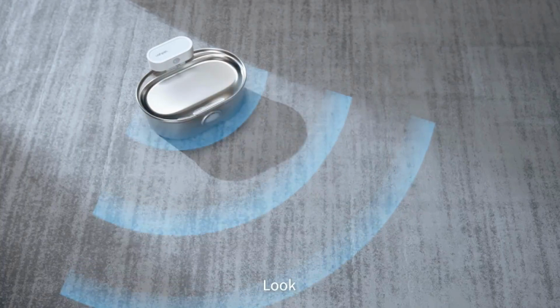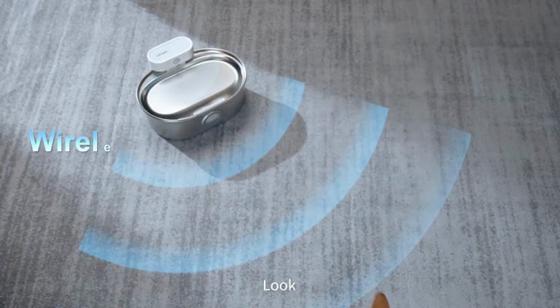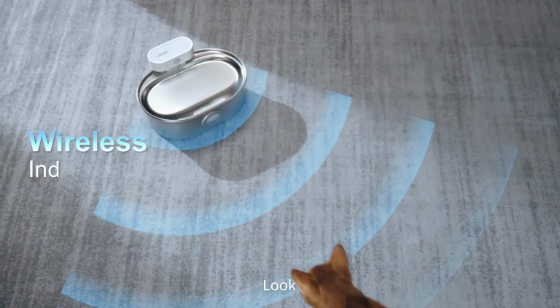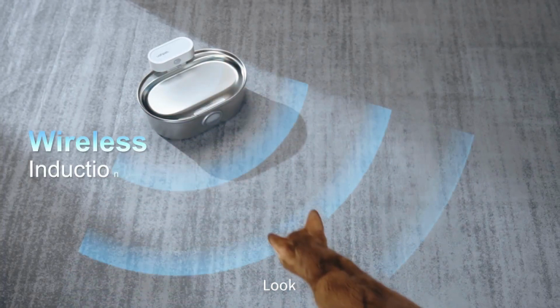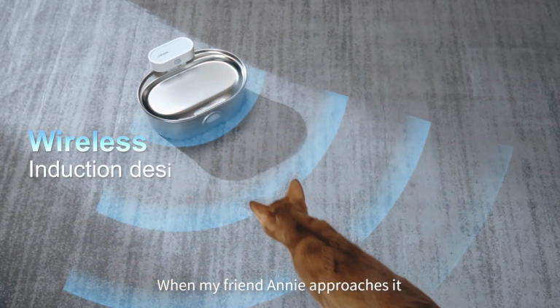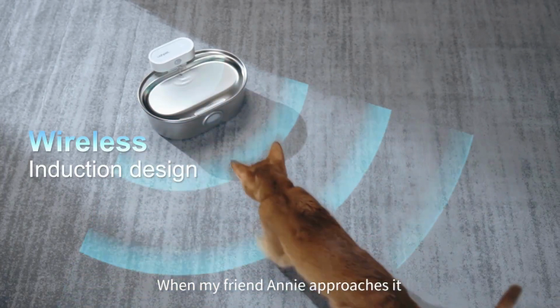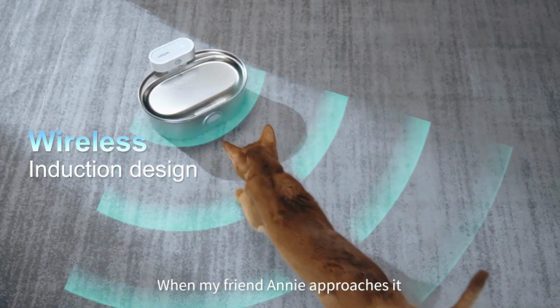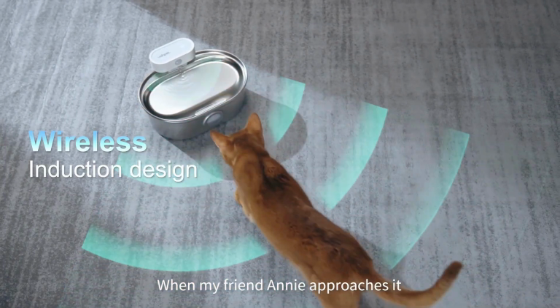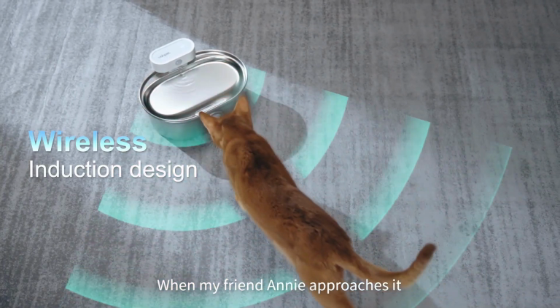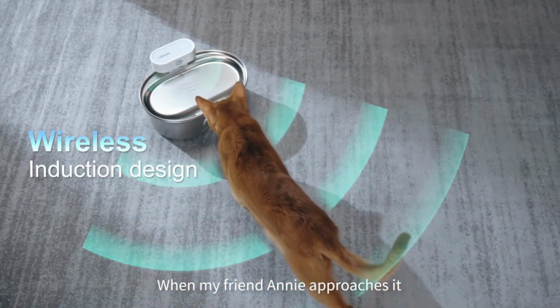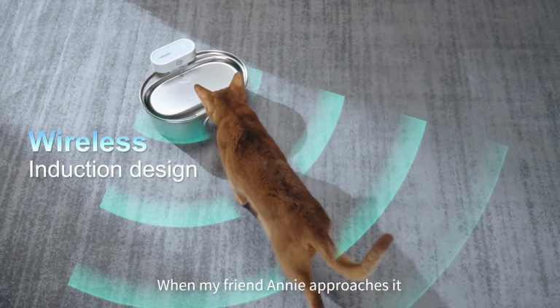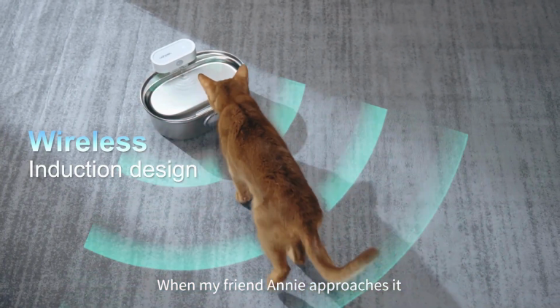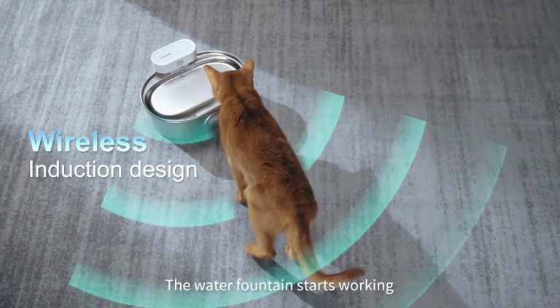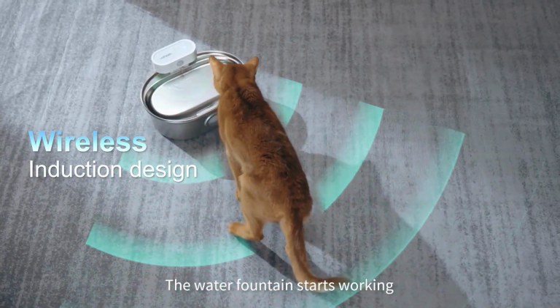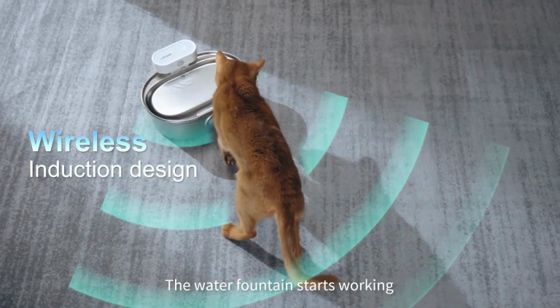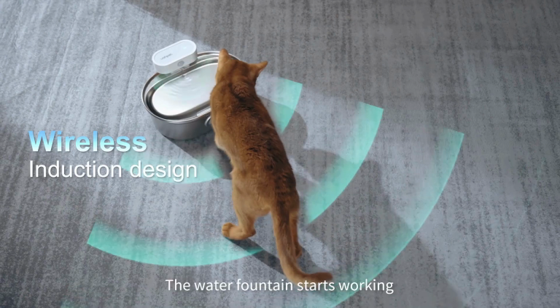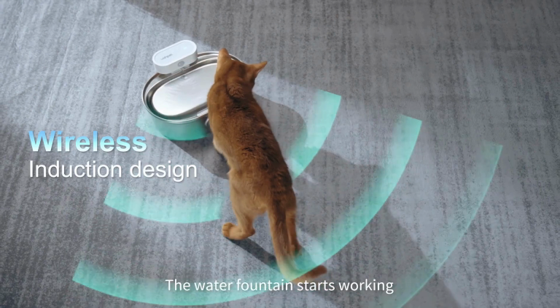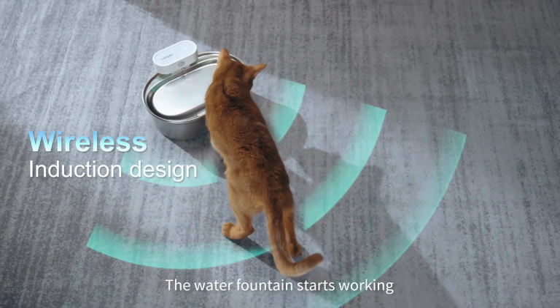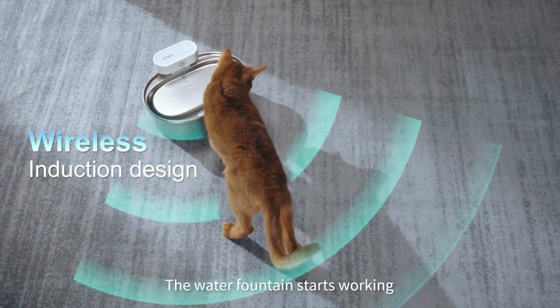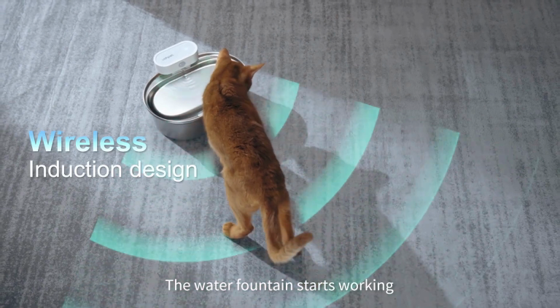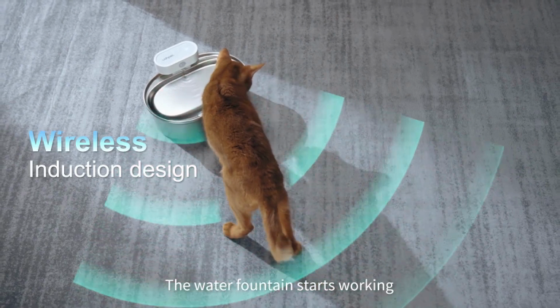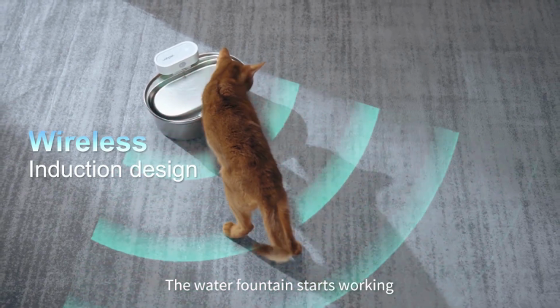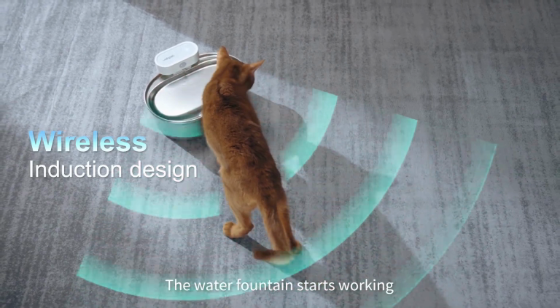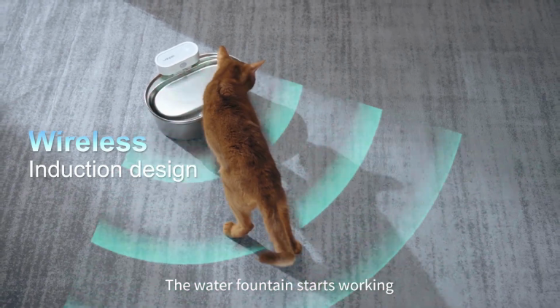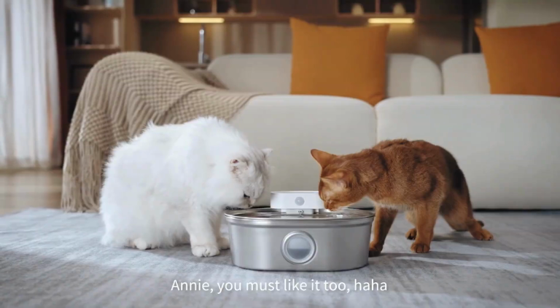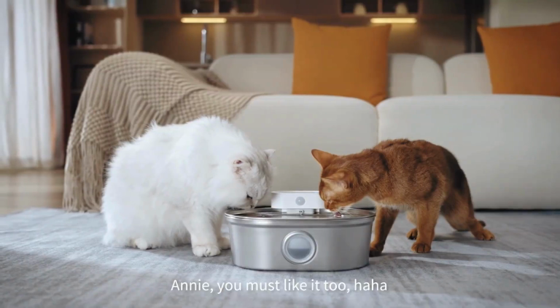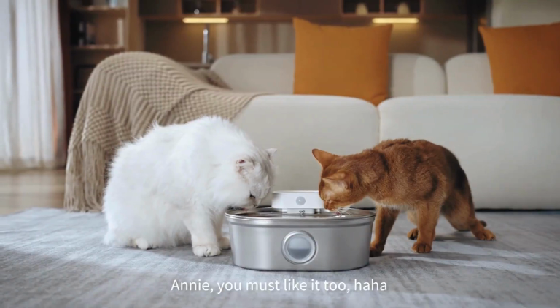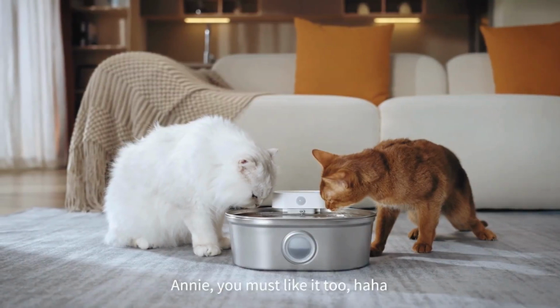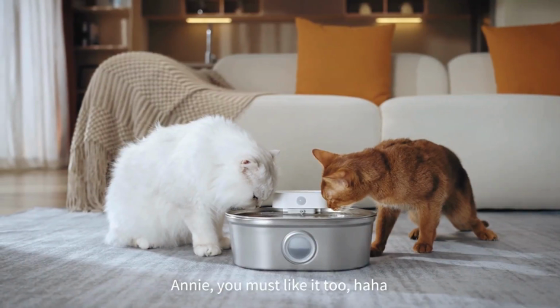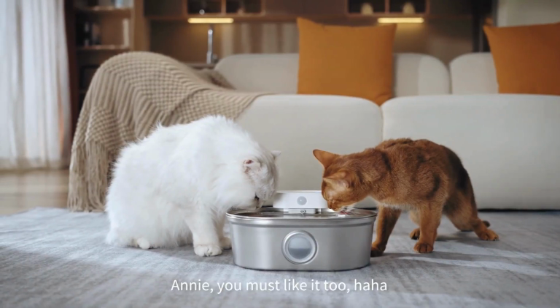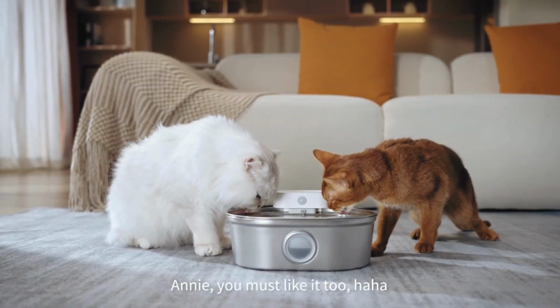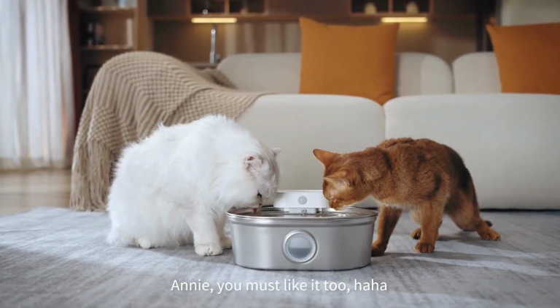Look, when my friend Annie approaches it, the water fountain starts working. Annie, you must like it too.